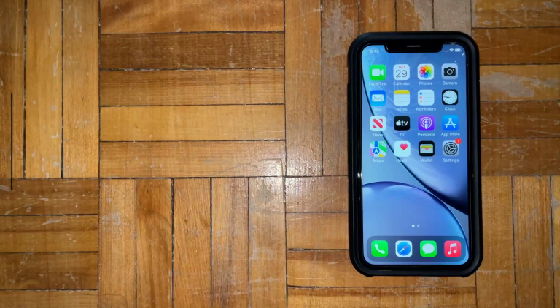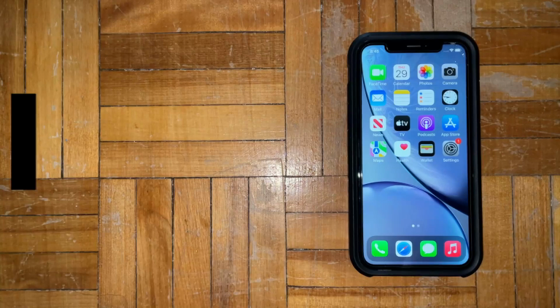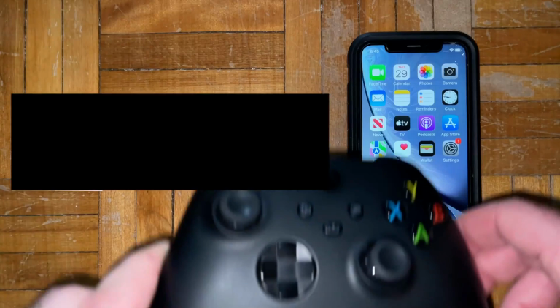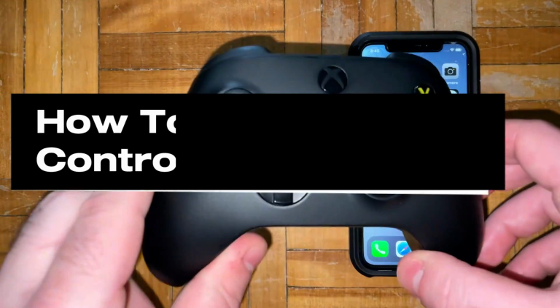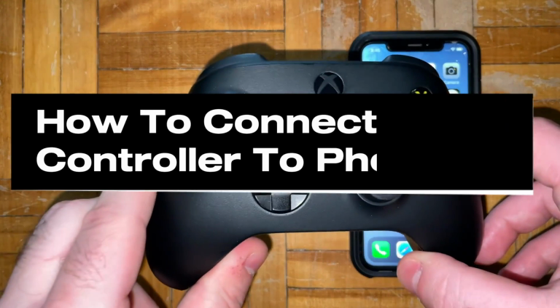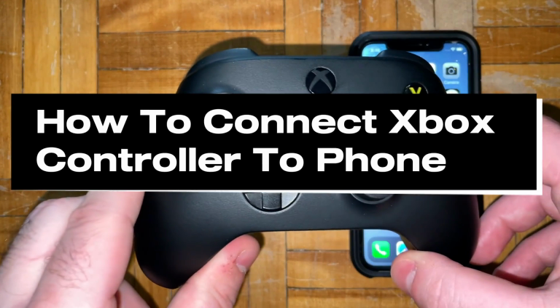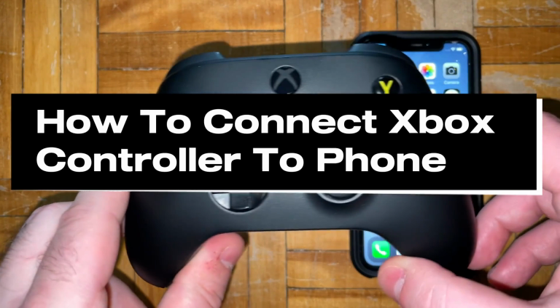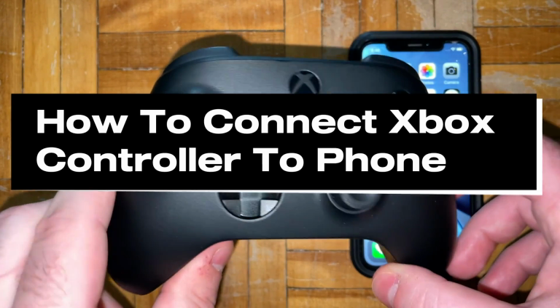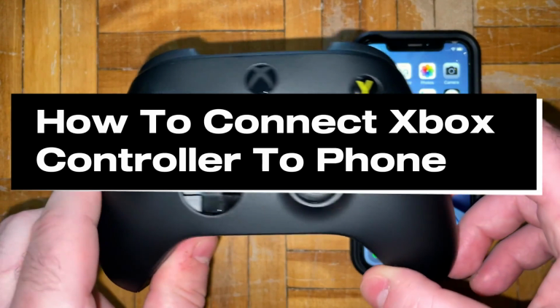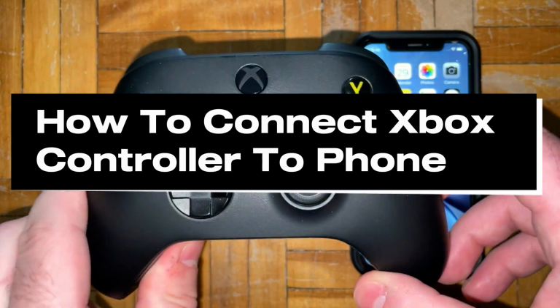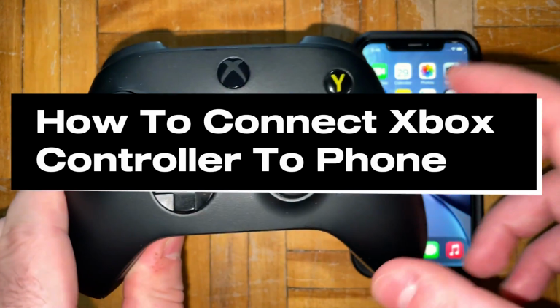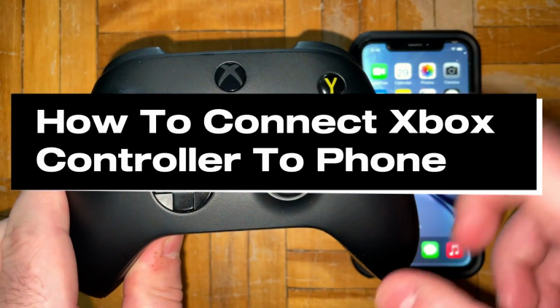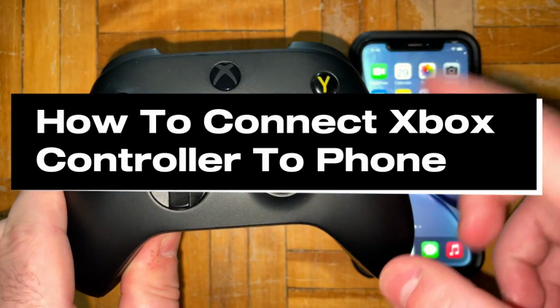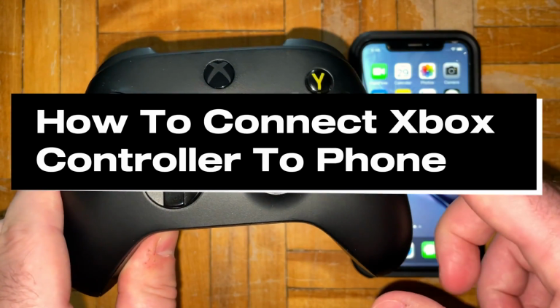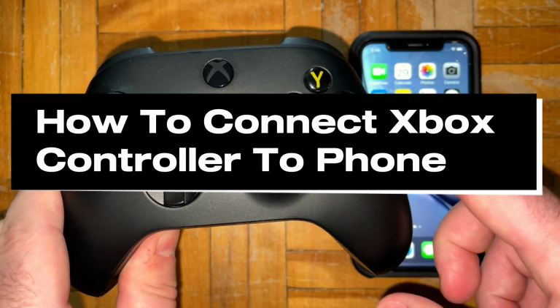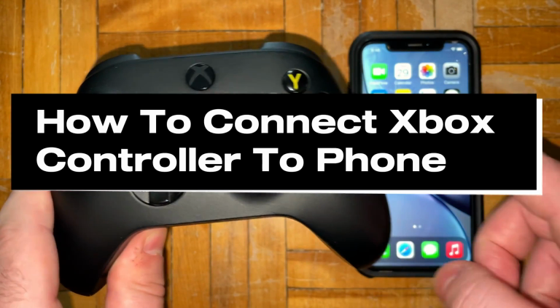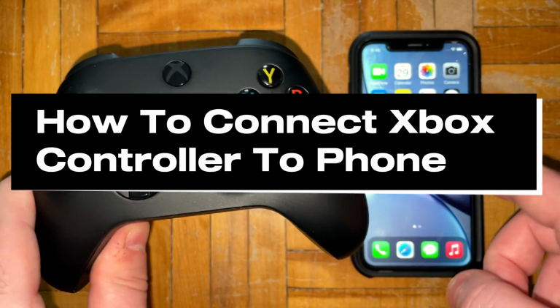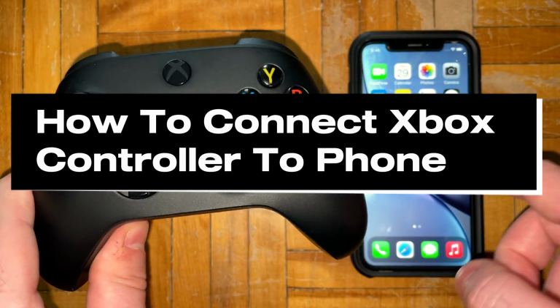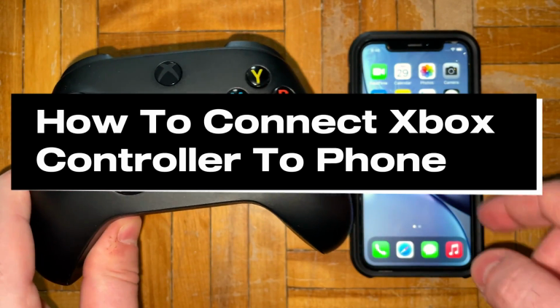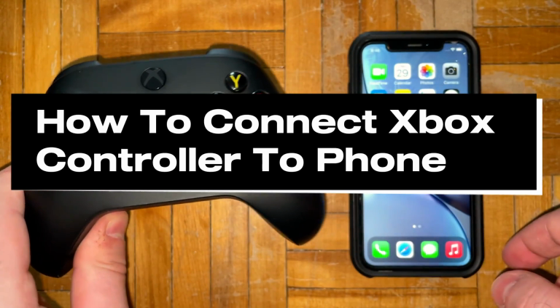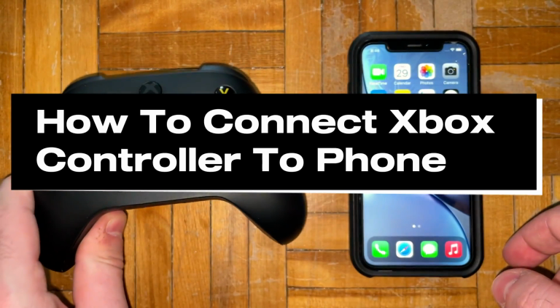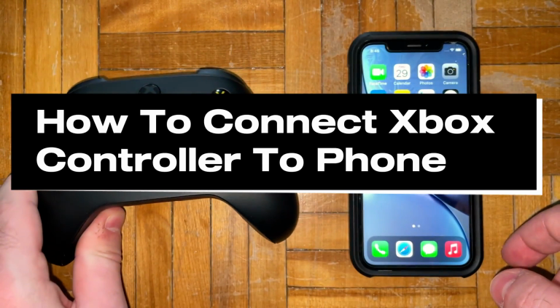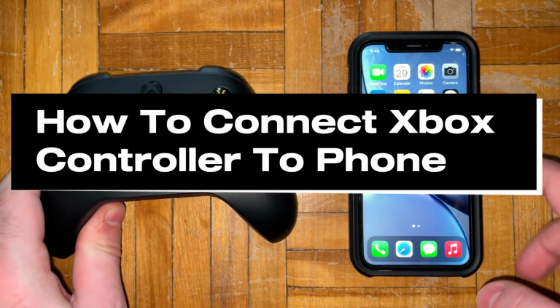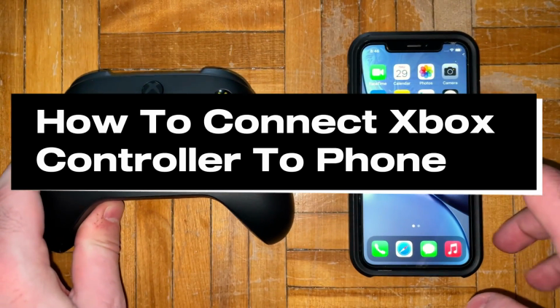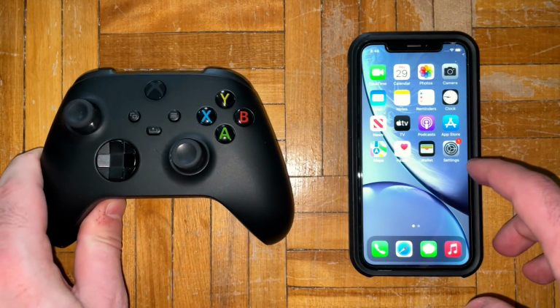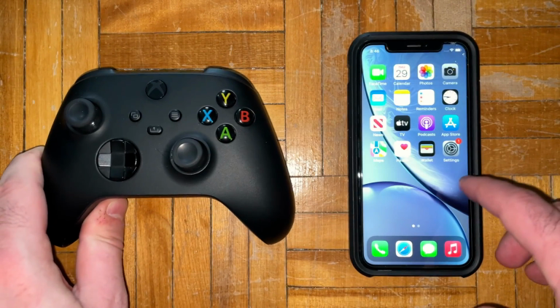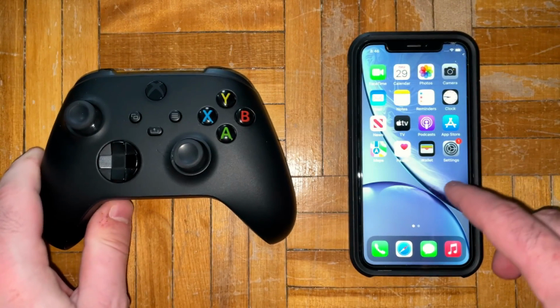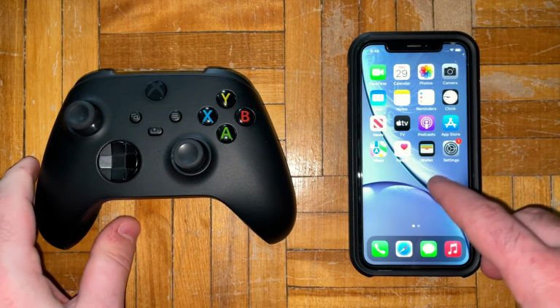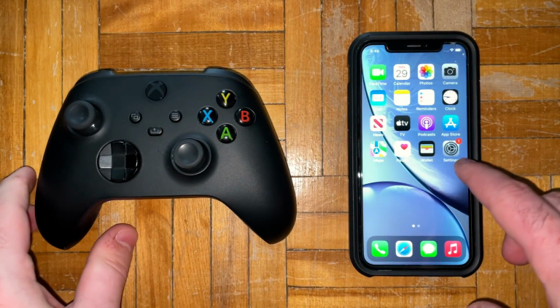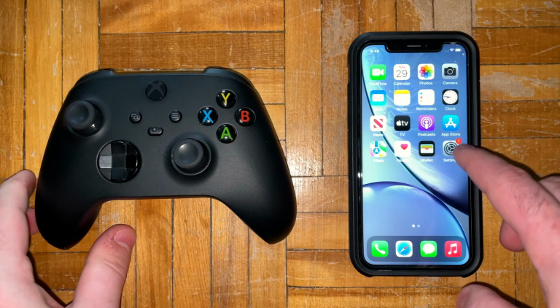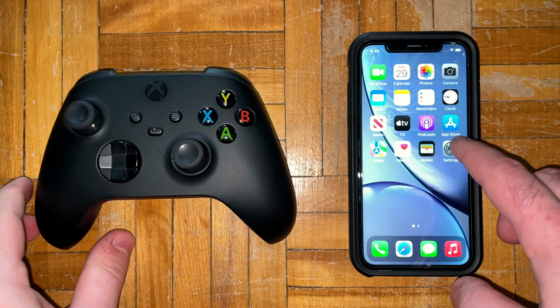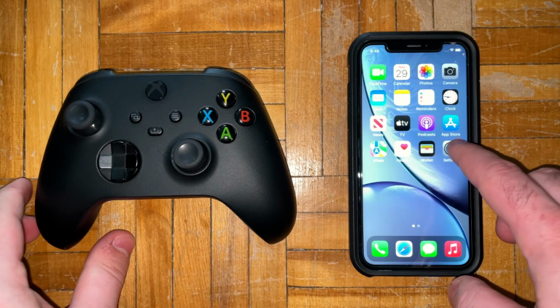In this guide I'll show you how to connect your Xbox controller to your phone wirelessly using Bluetooth.